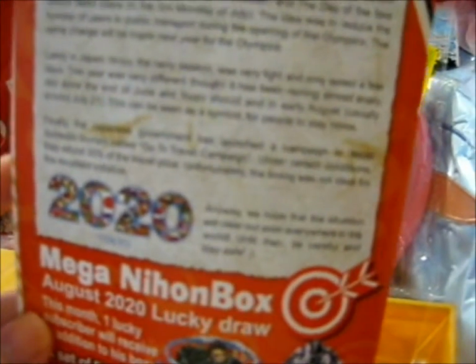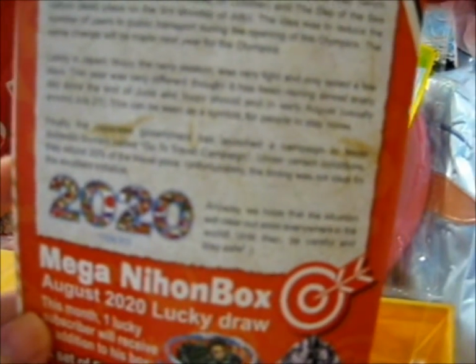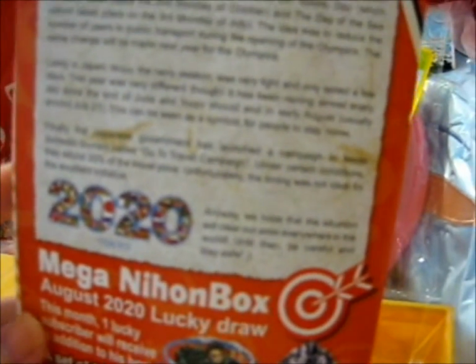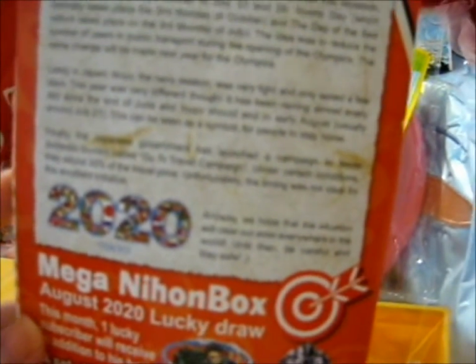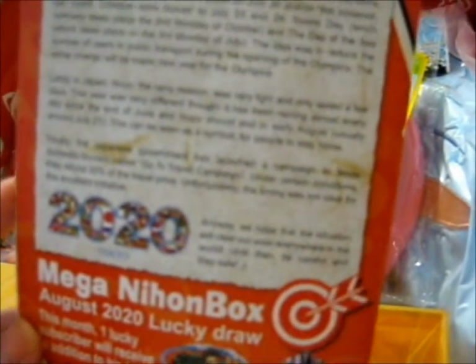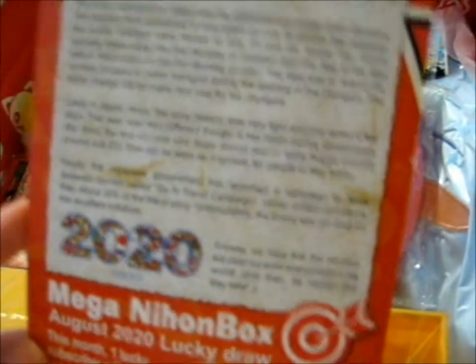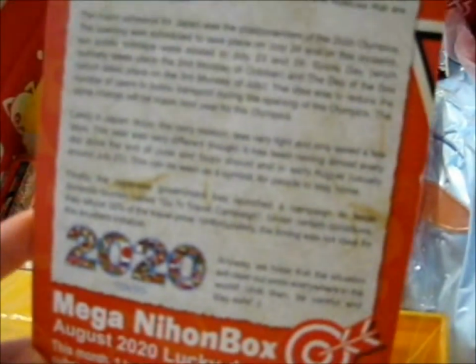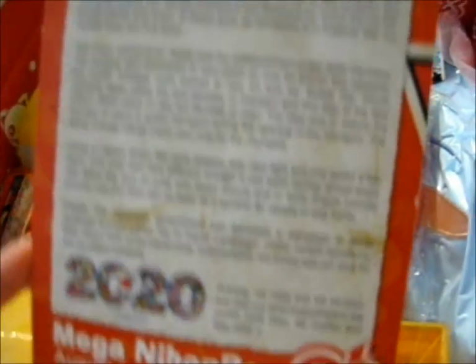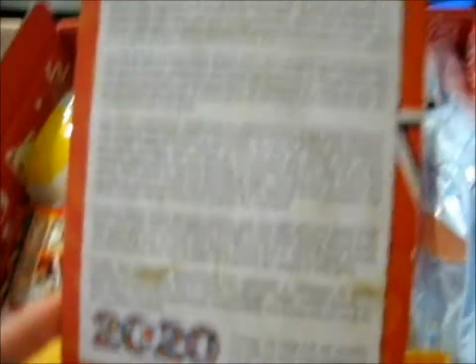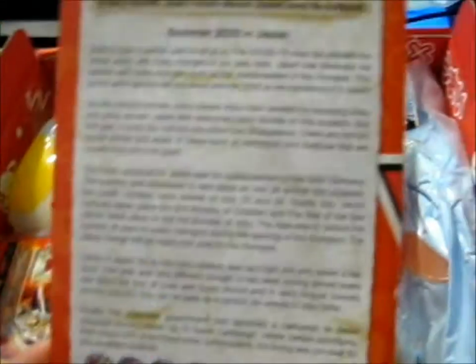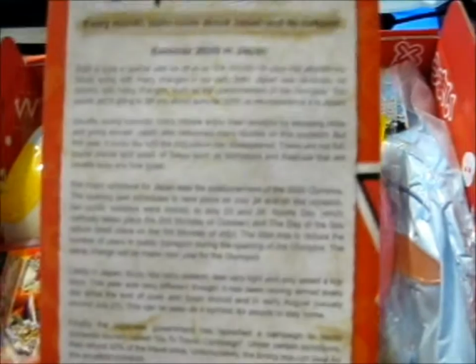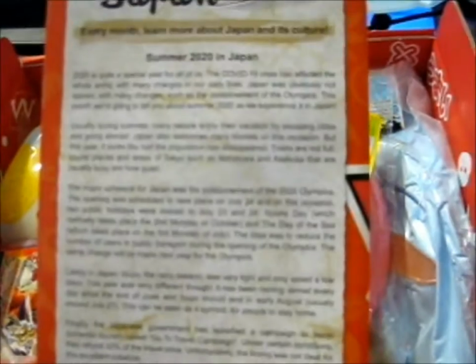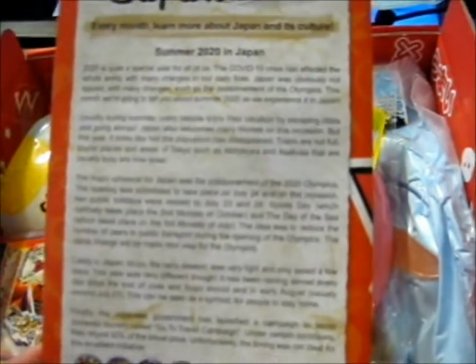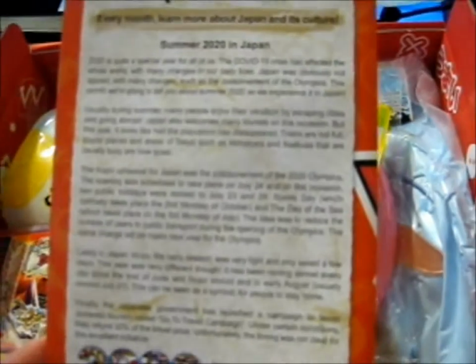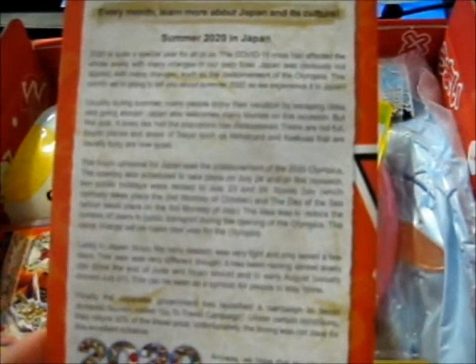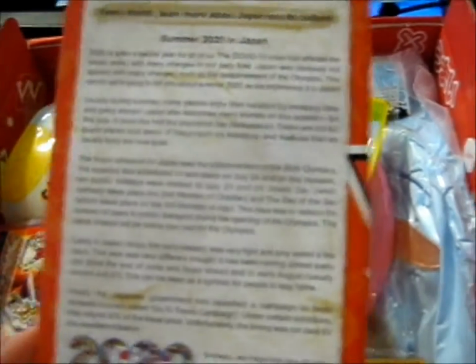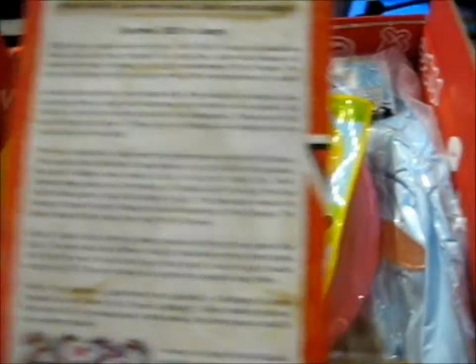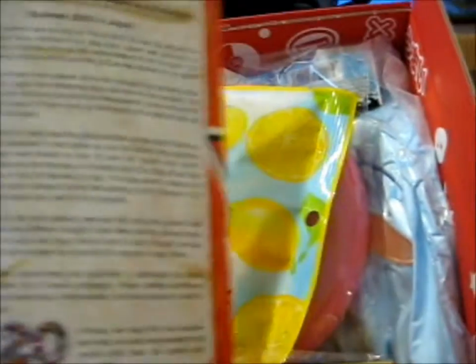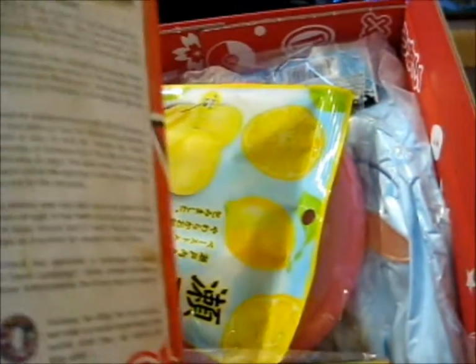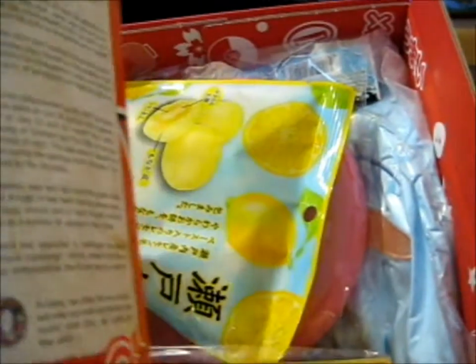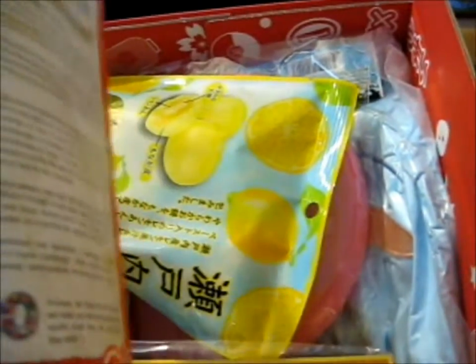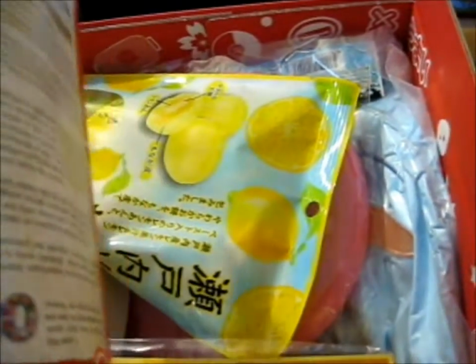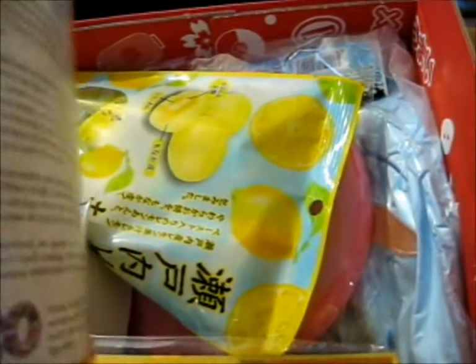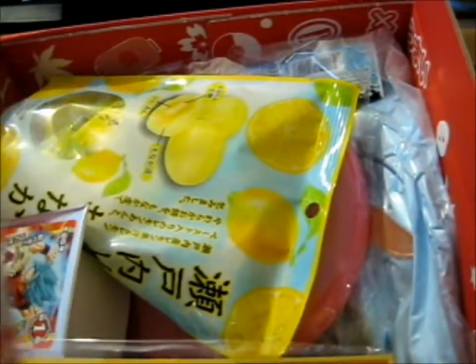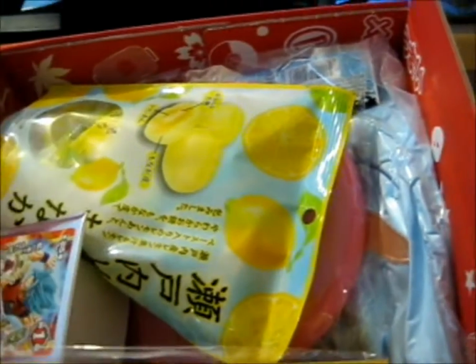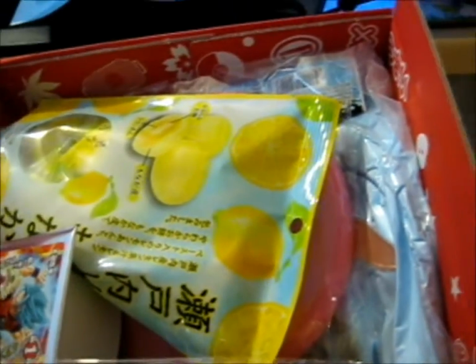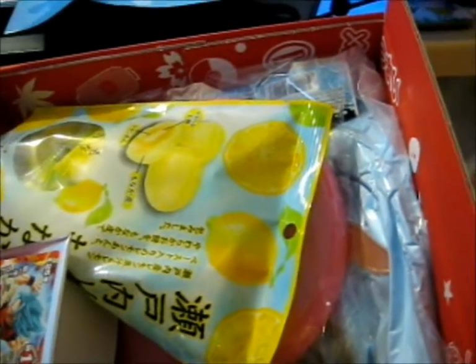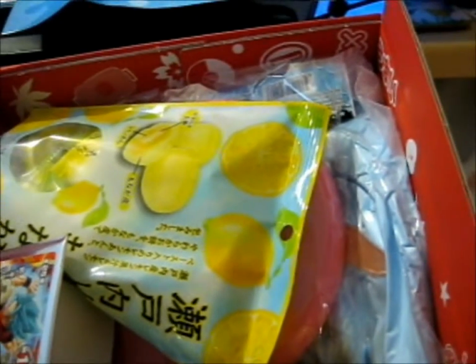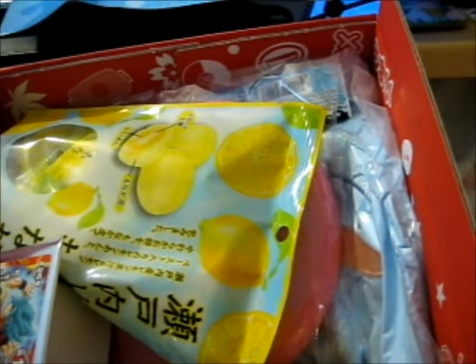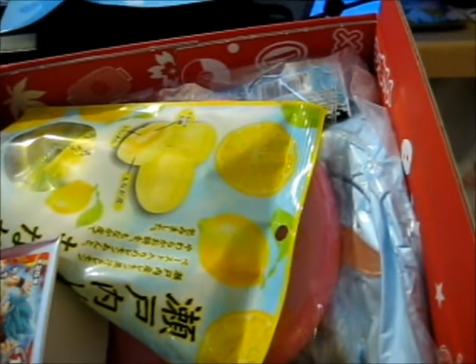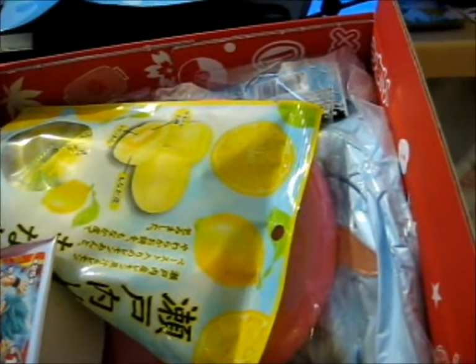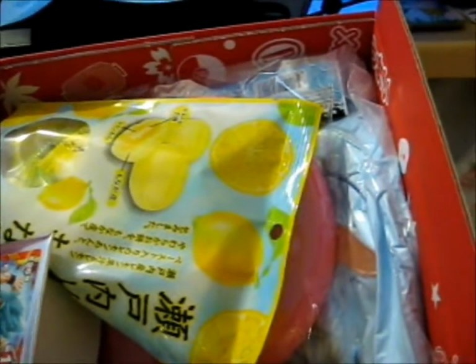It's got a bit about the culture and cheat sheet.